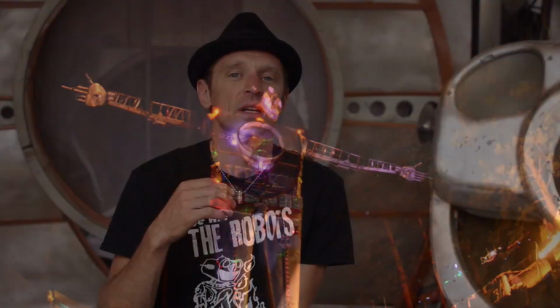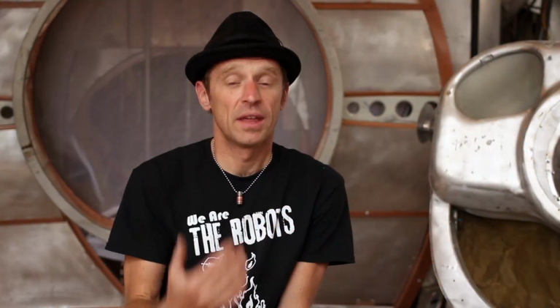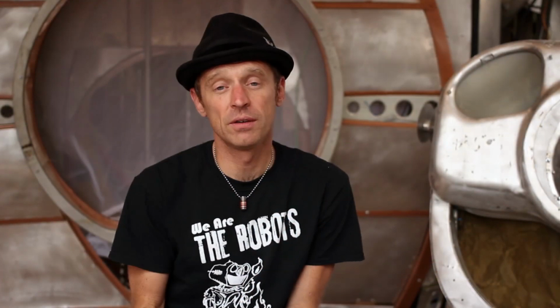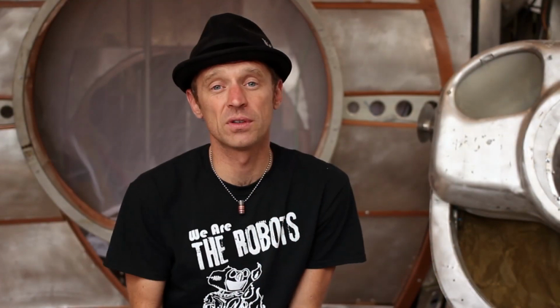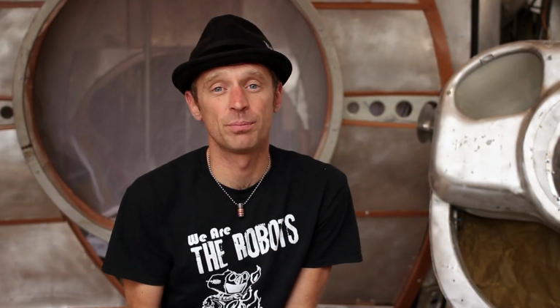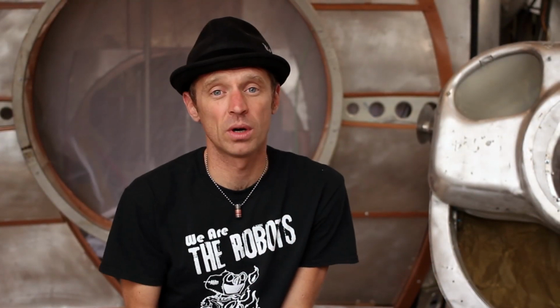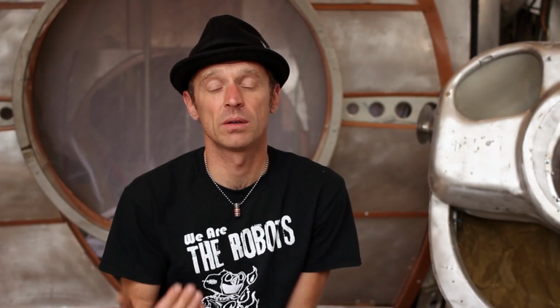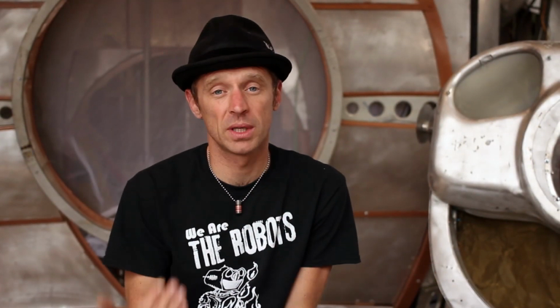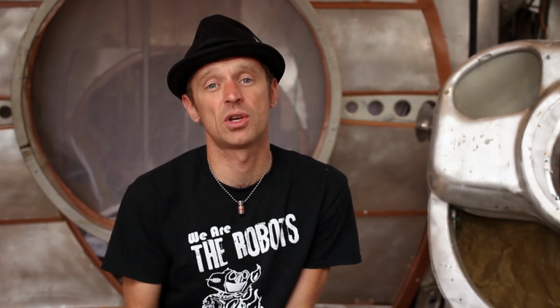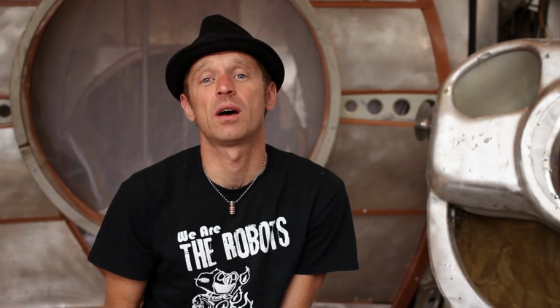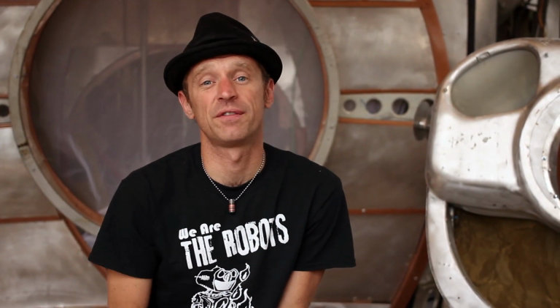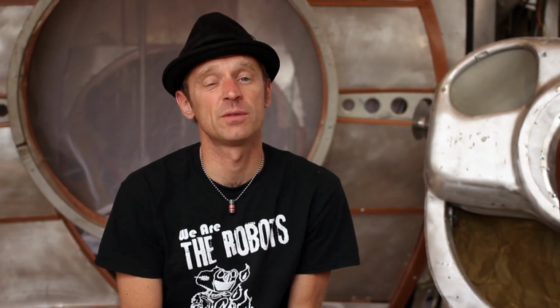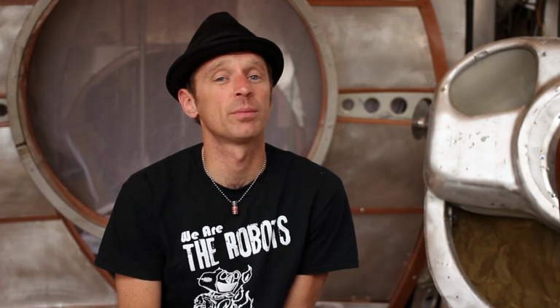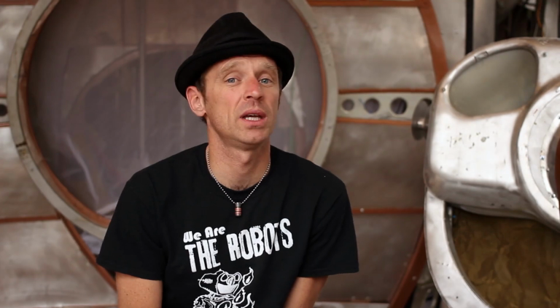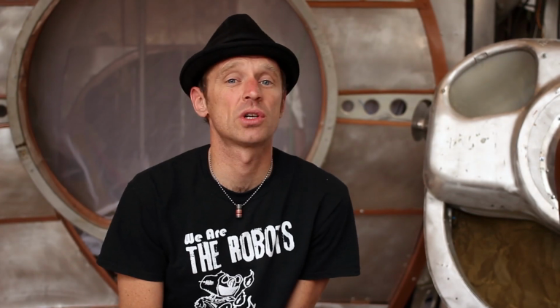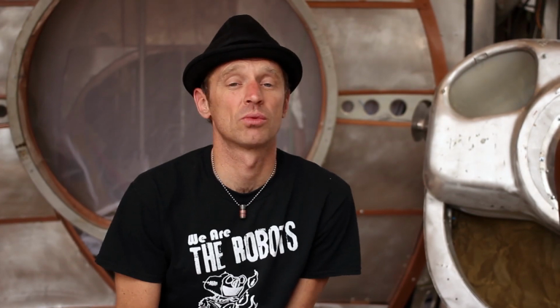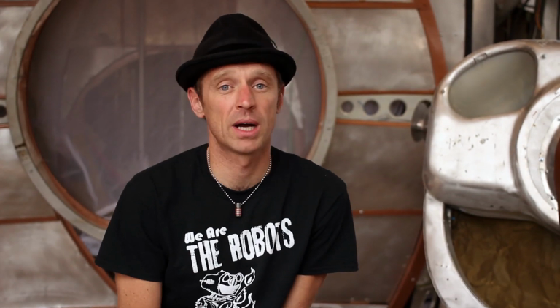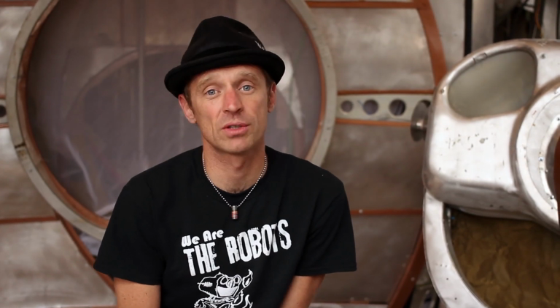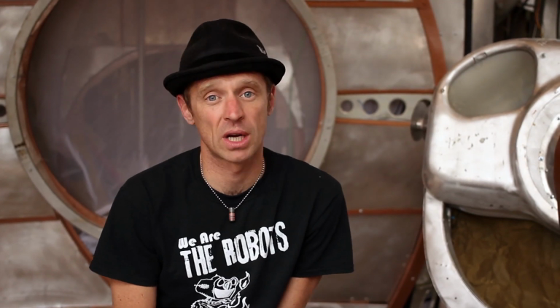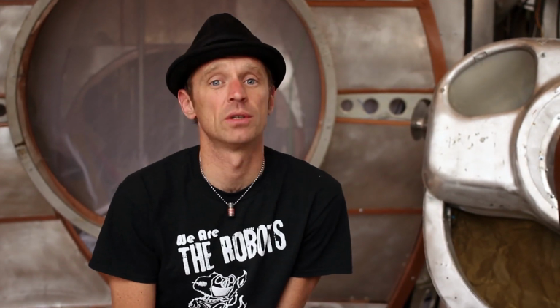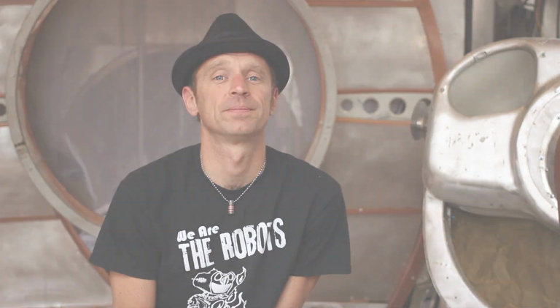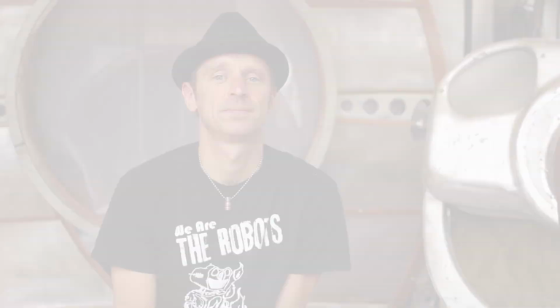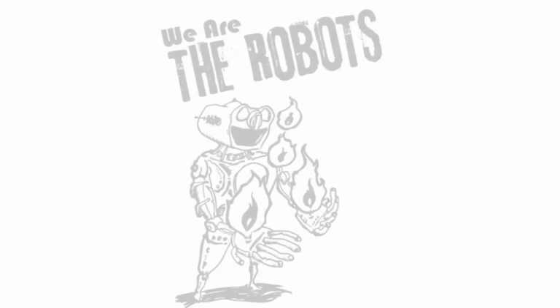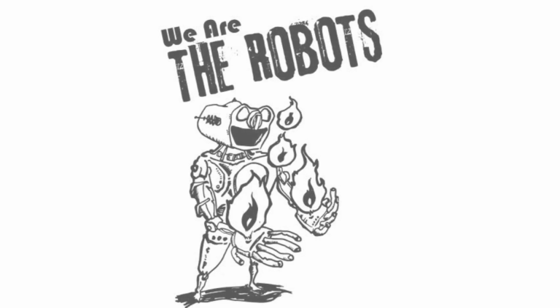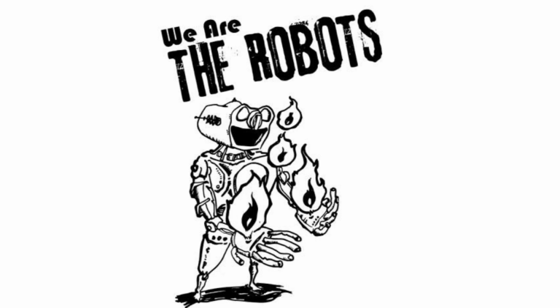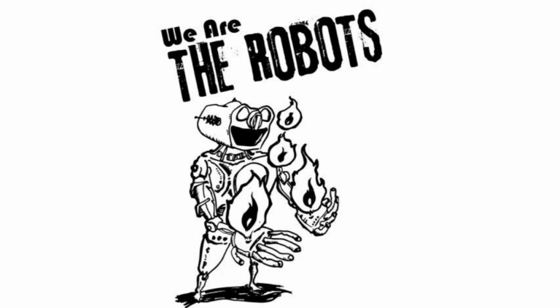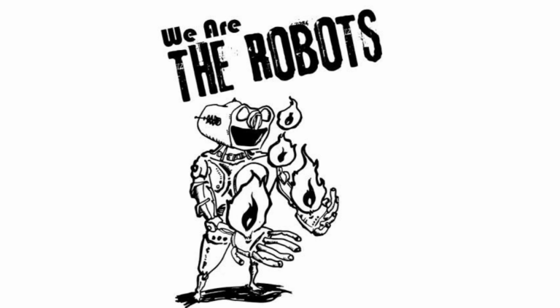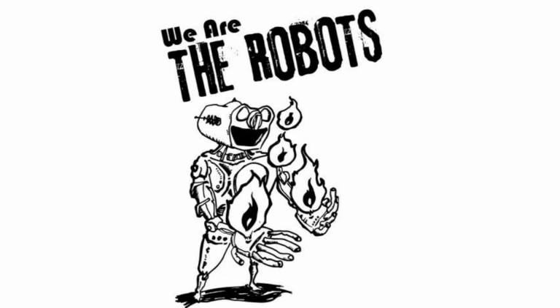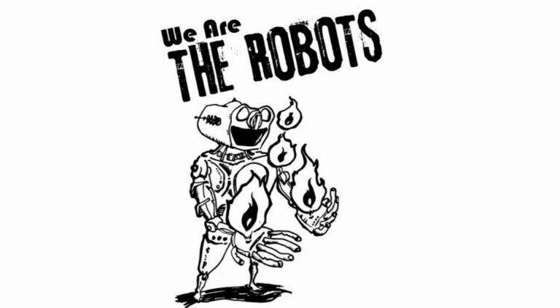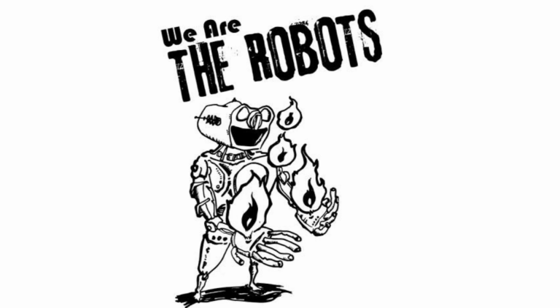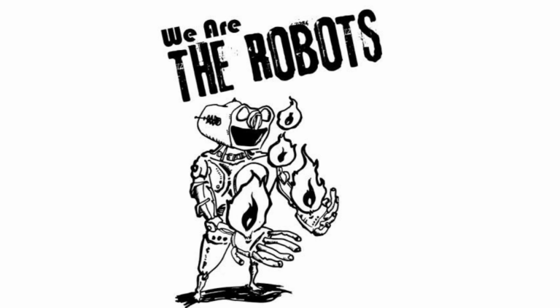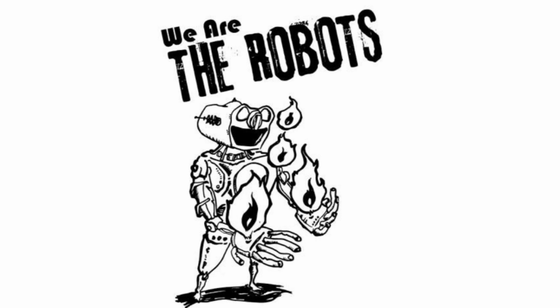Thank you for your support. Please check out our Facebook page, Robot Resurrection. We'll see you if you go!